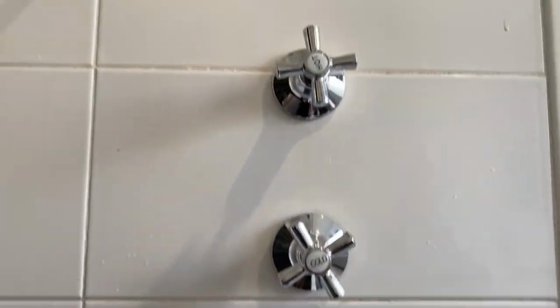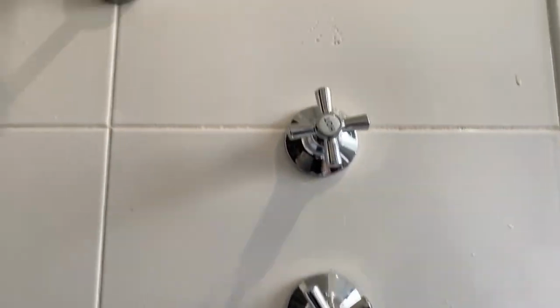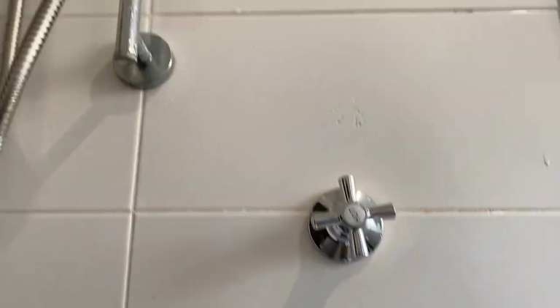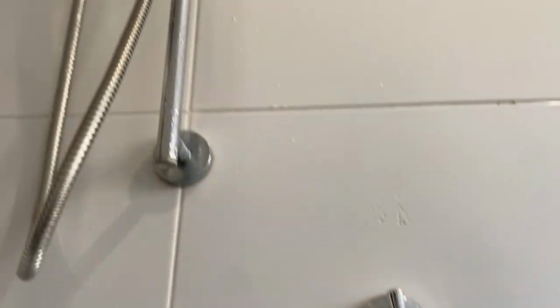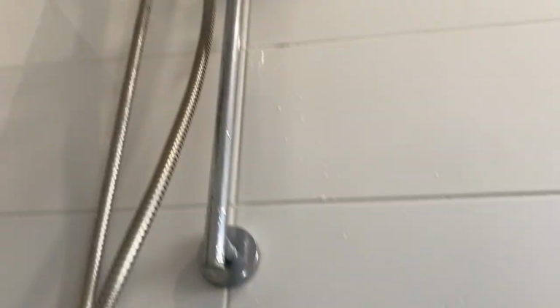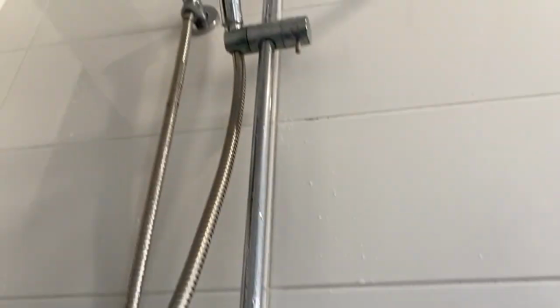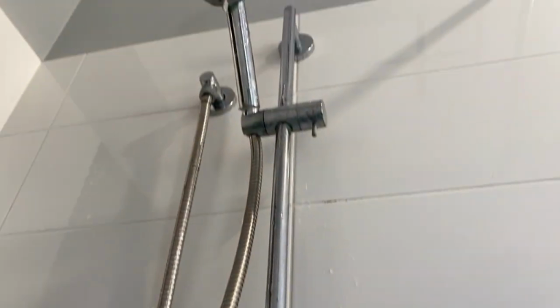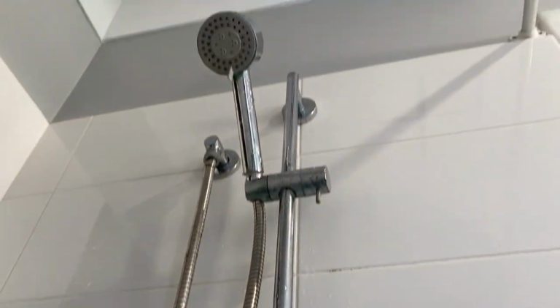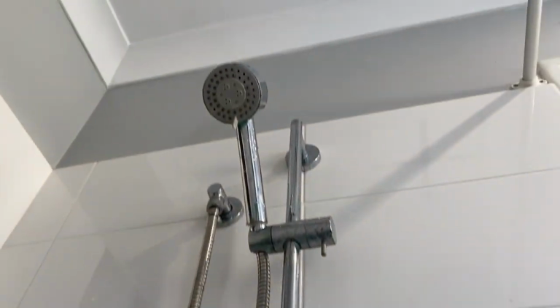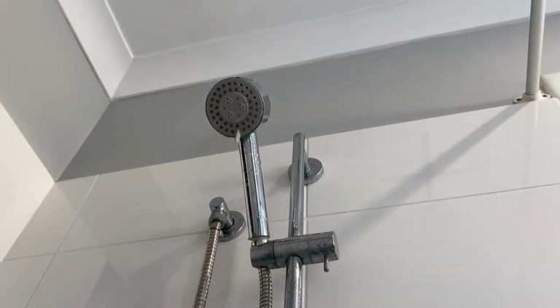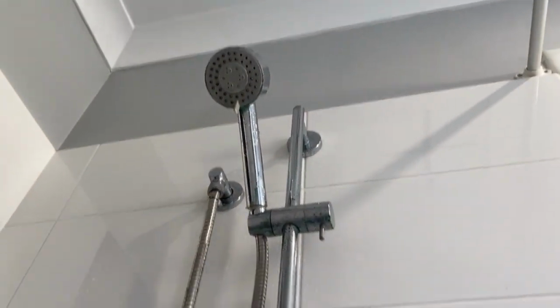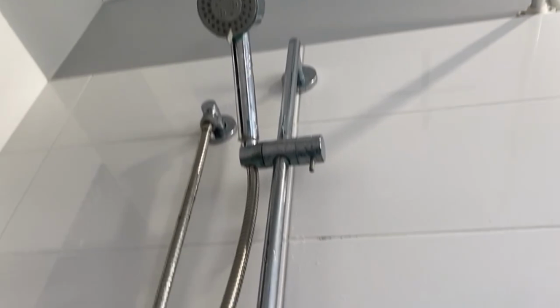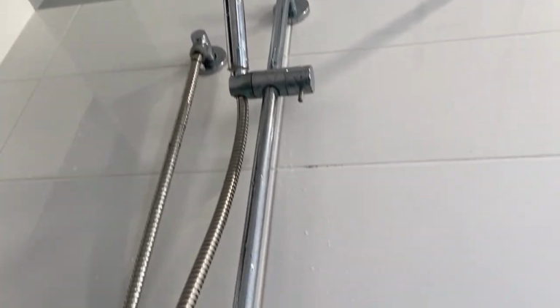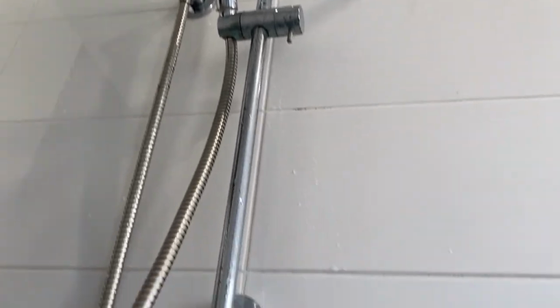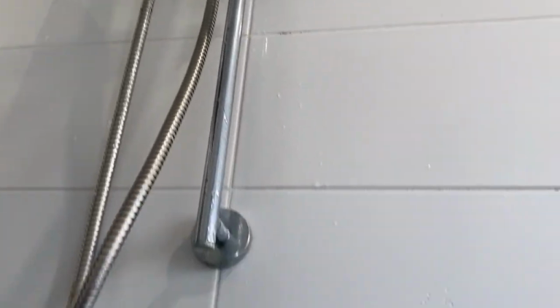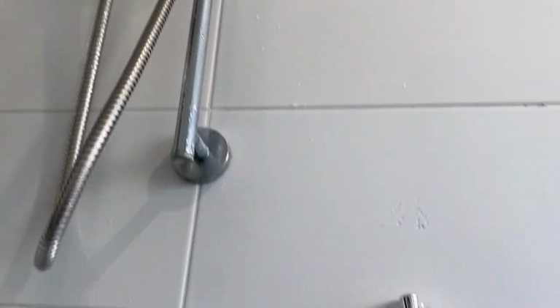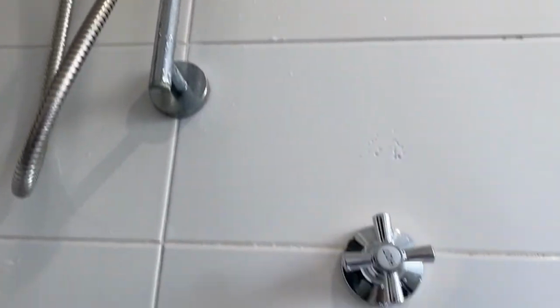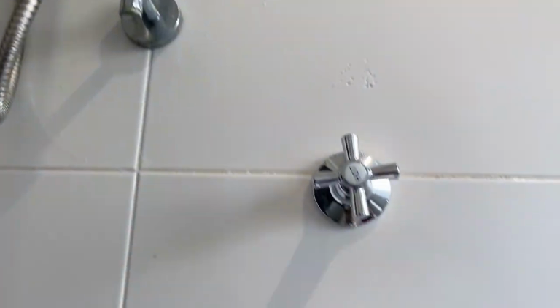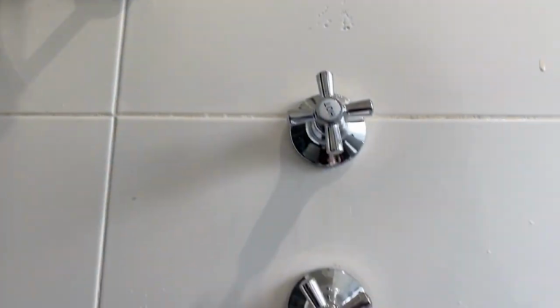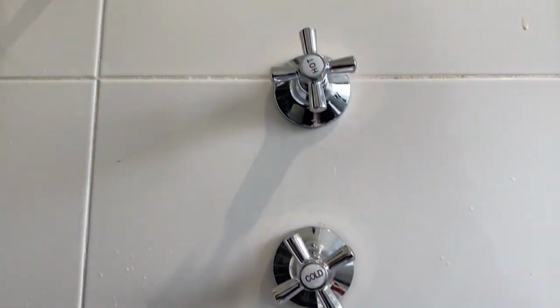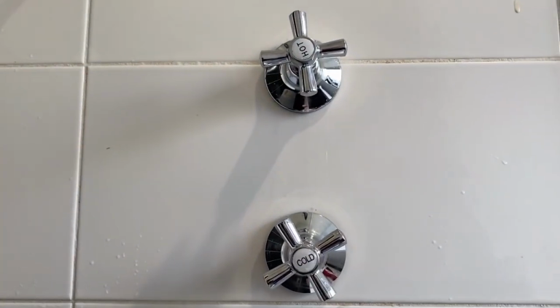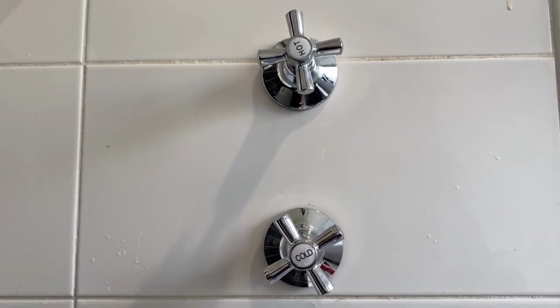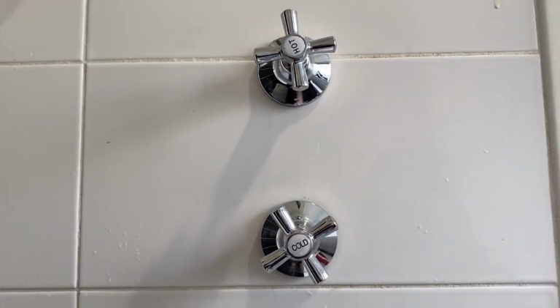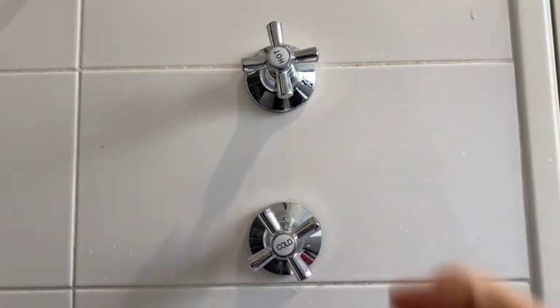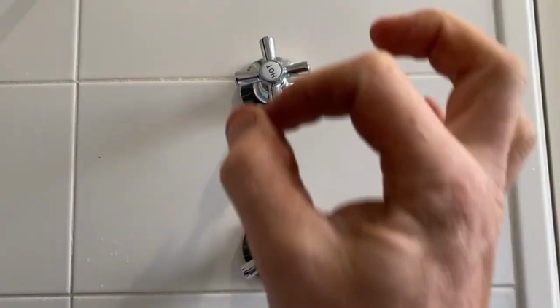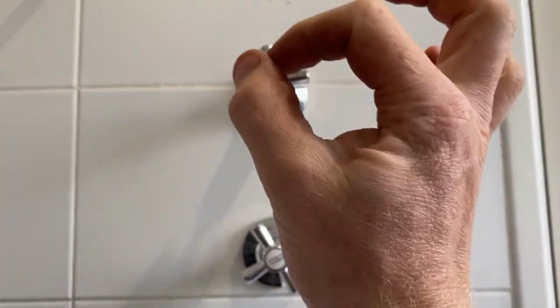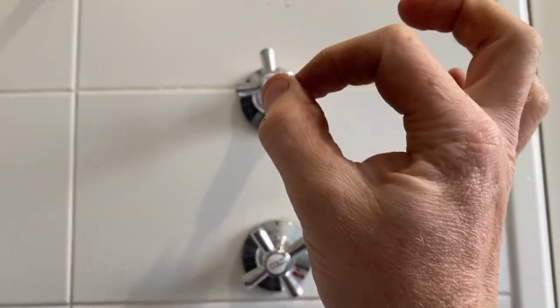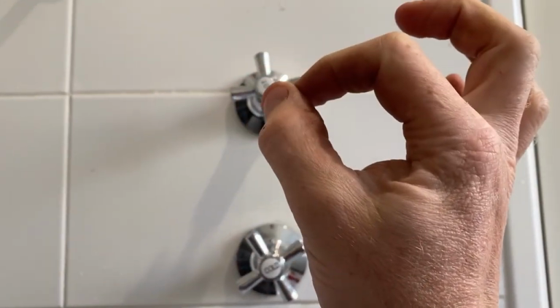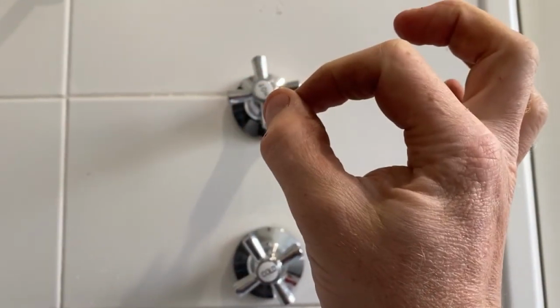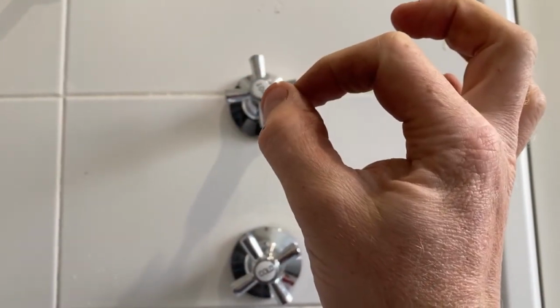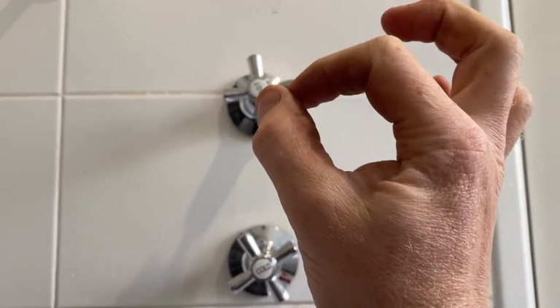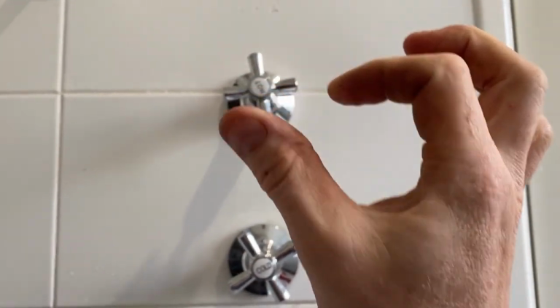Tap handles tightened on, all looking good. Job done.